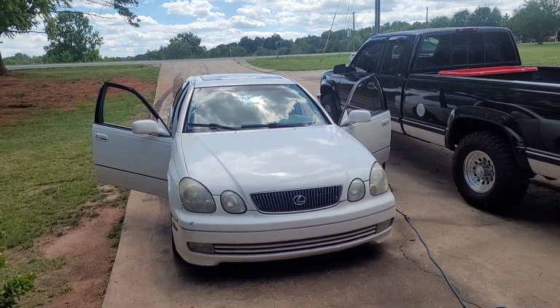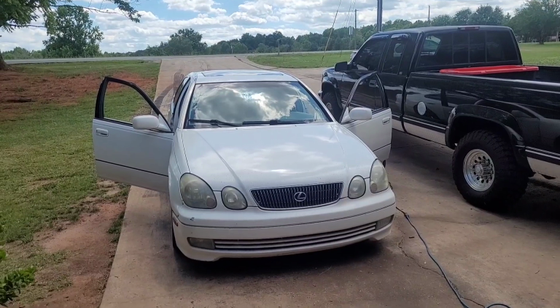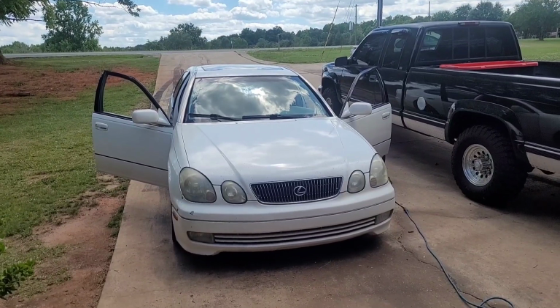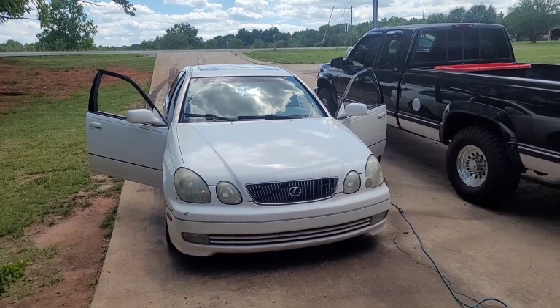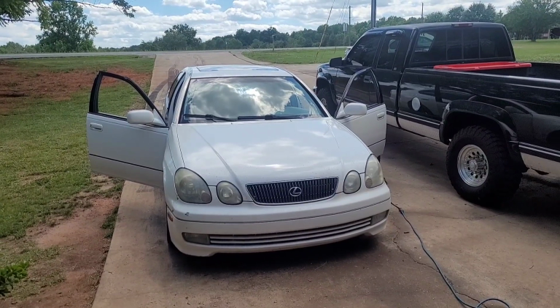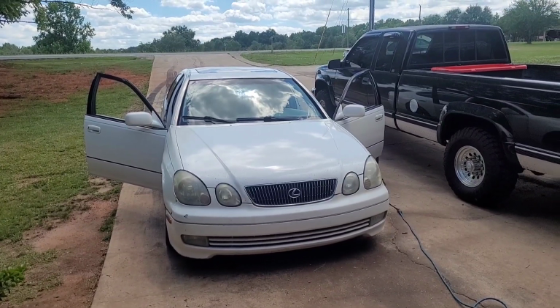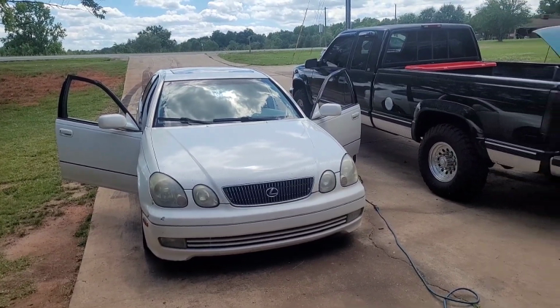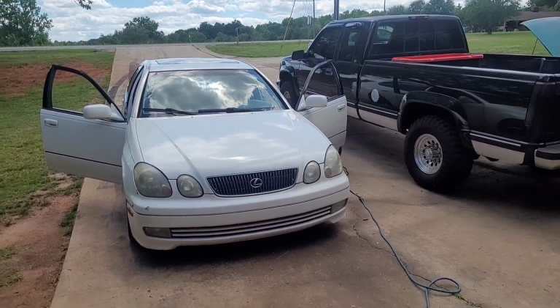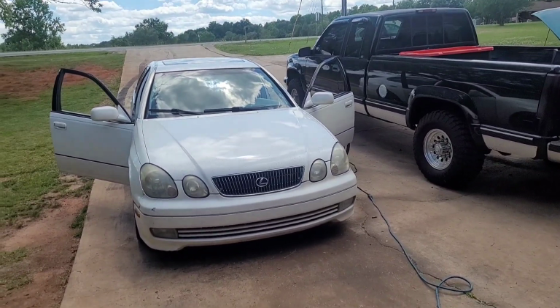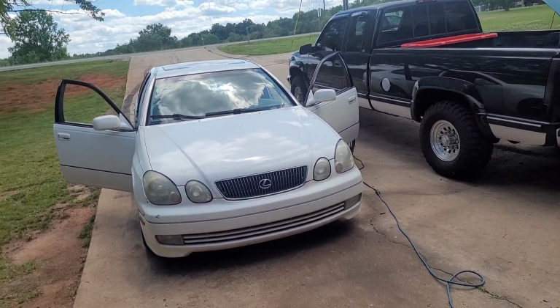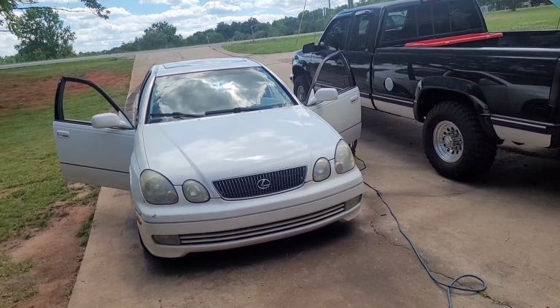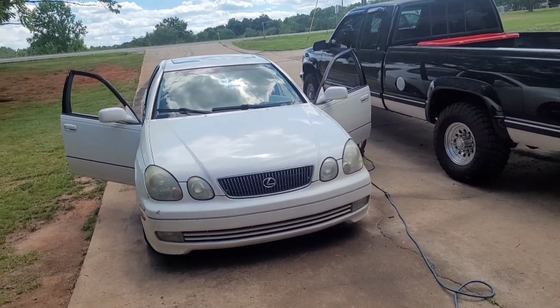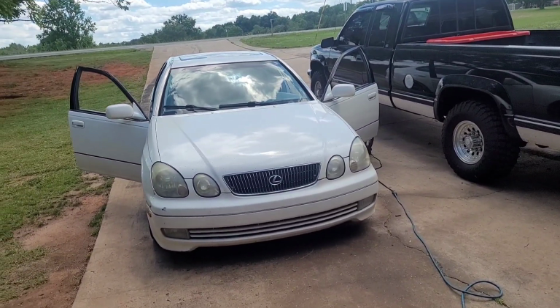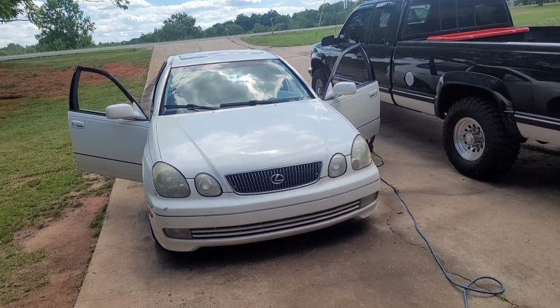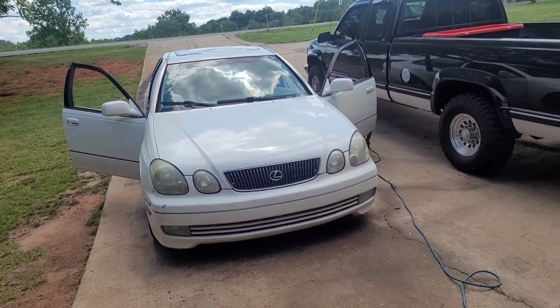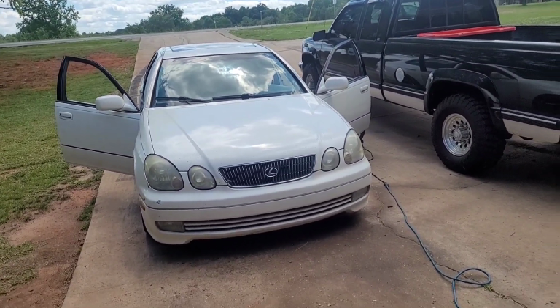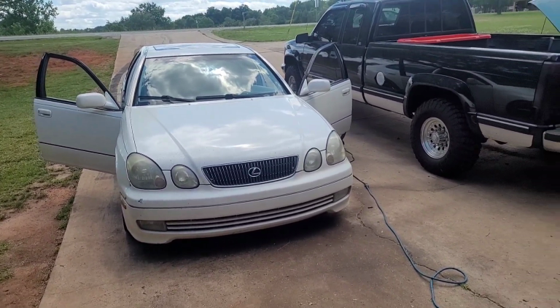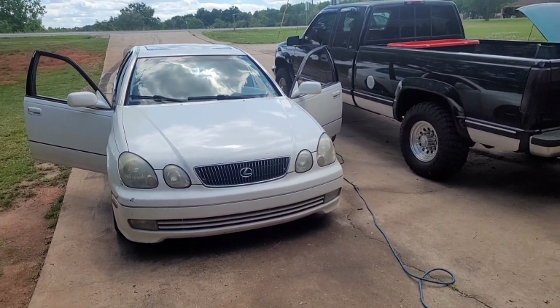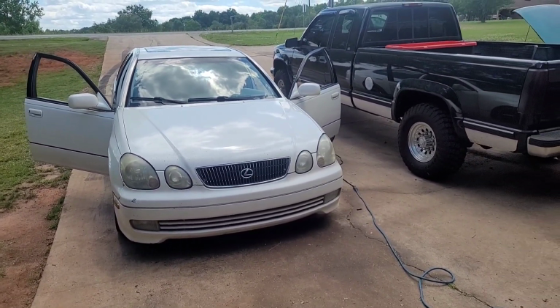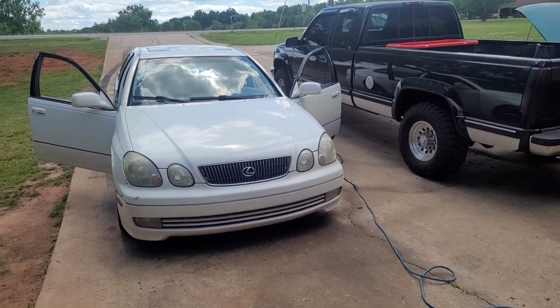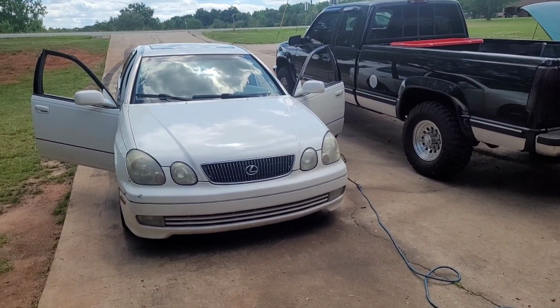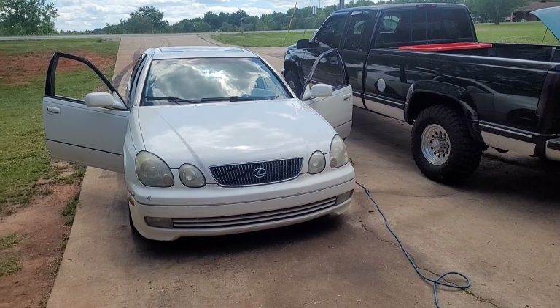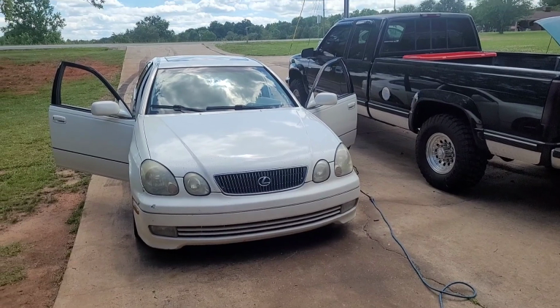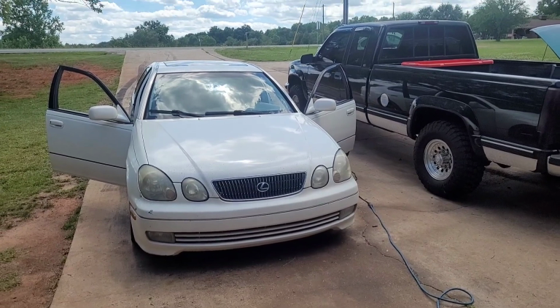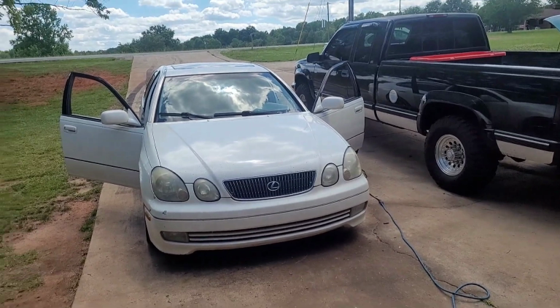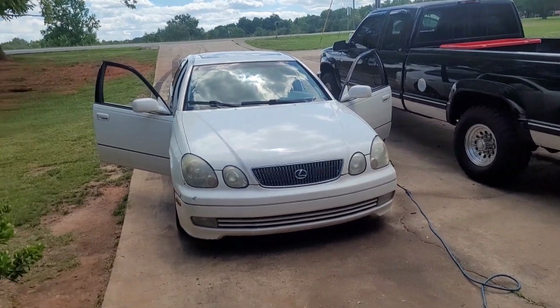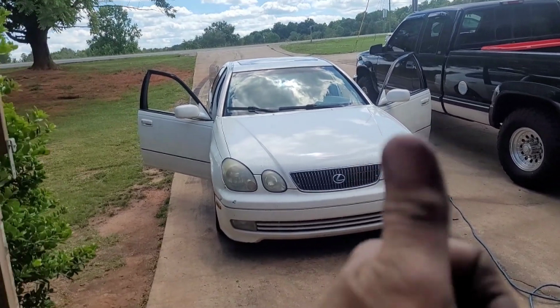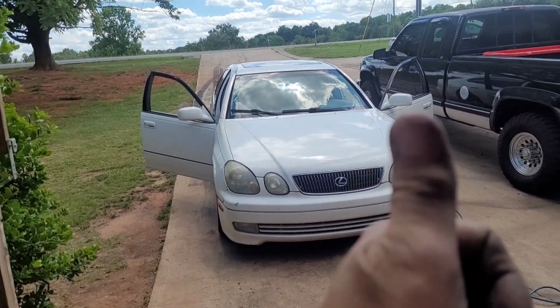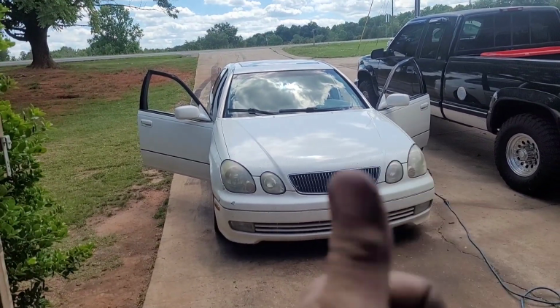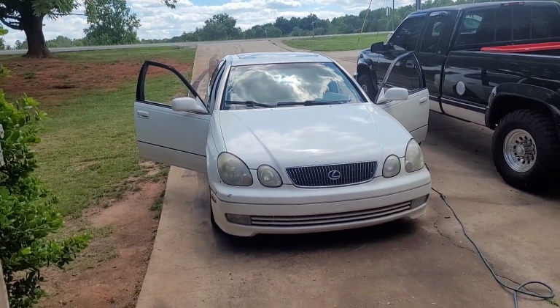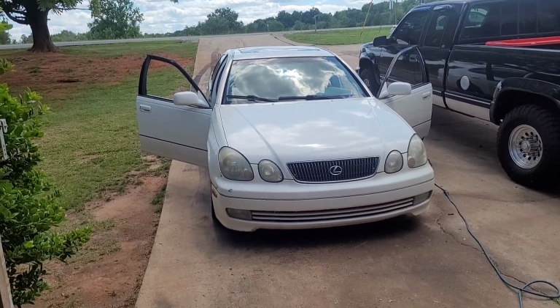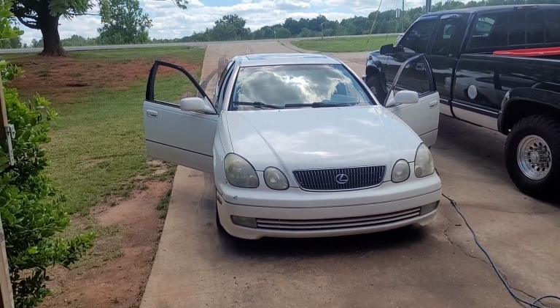Anyway, you can clean your car up today. I'm going to move on to something else — that is done so you can drive it. We'll catch y'all in the next one.